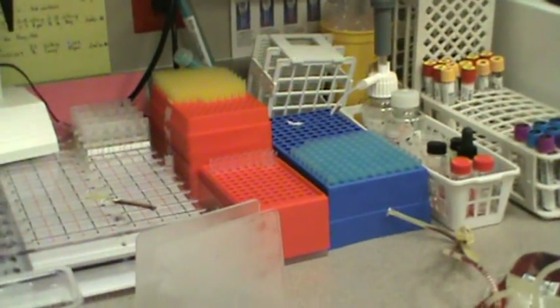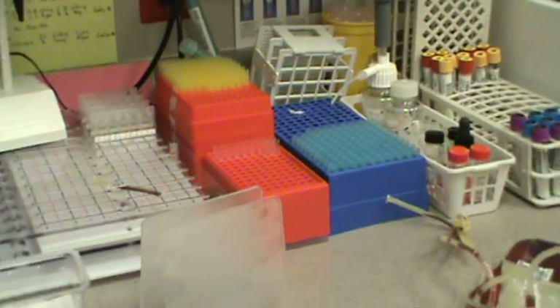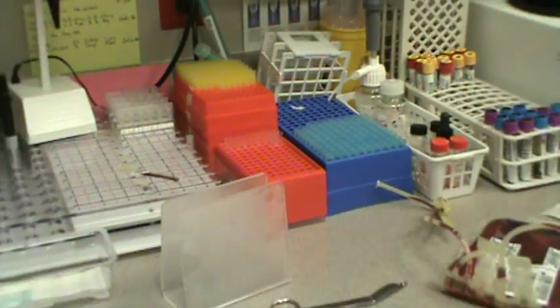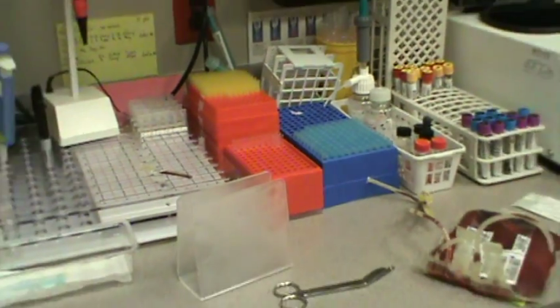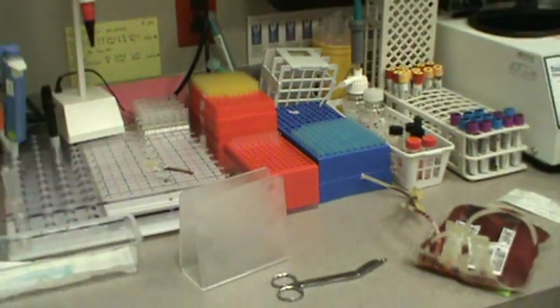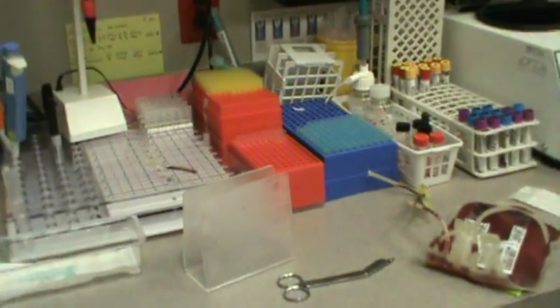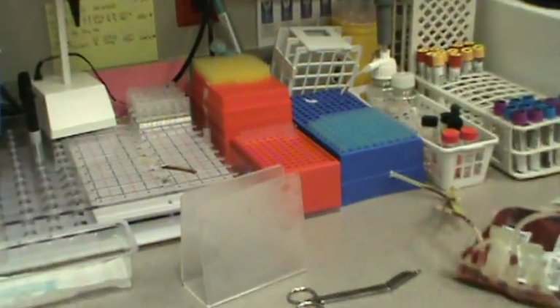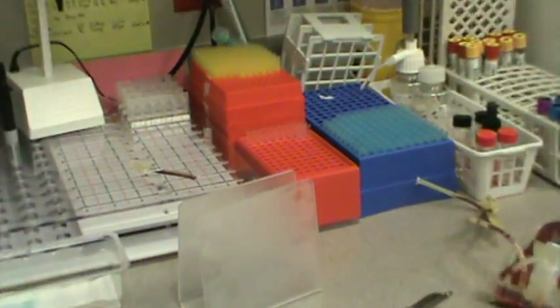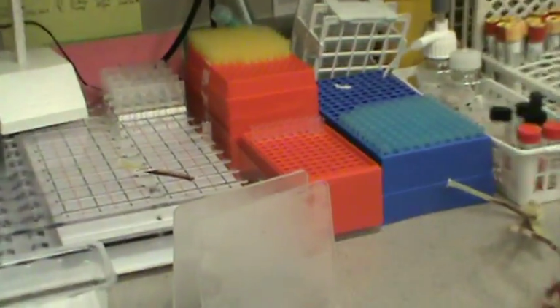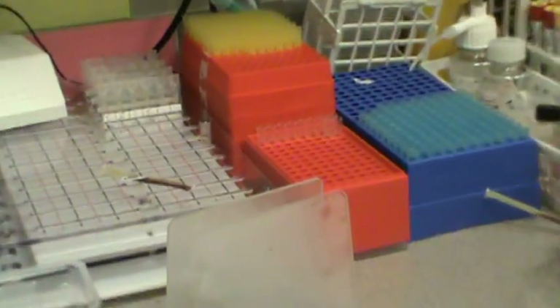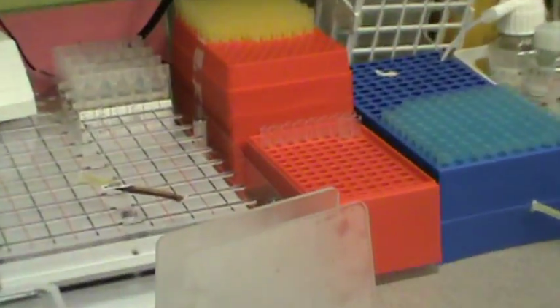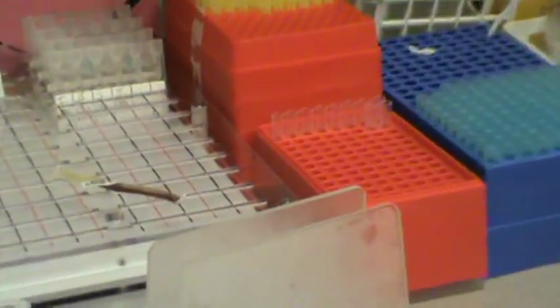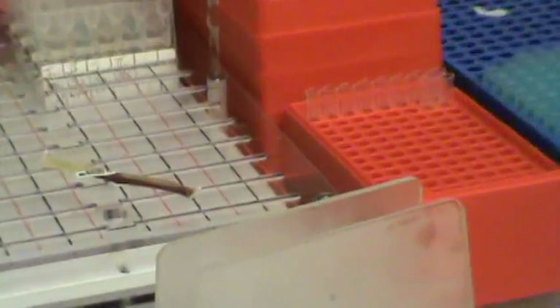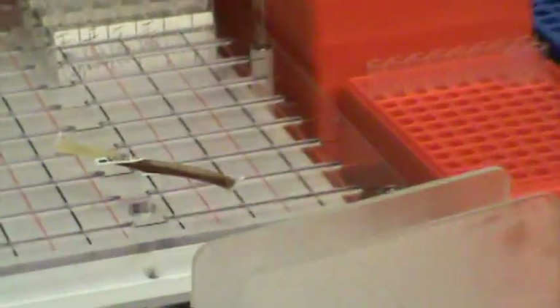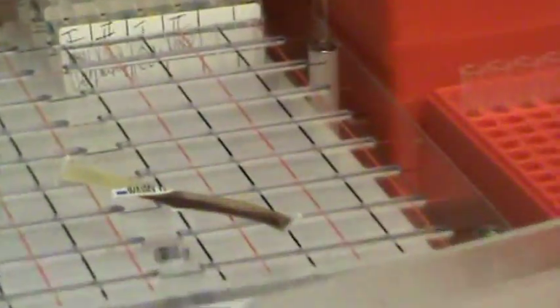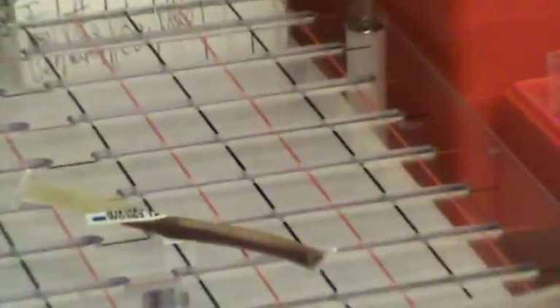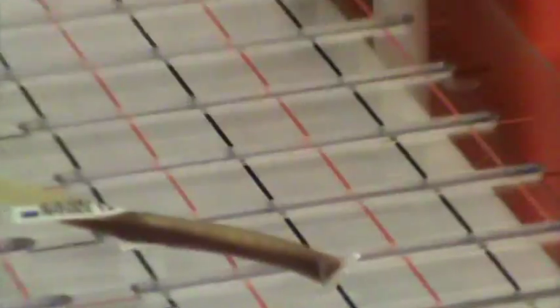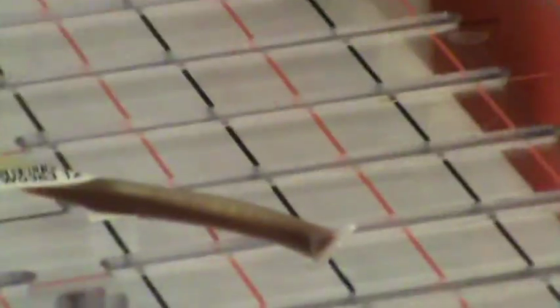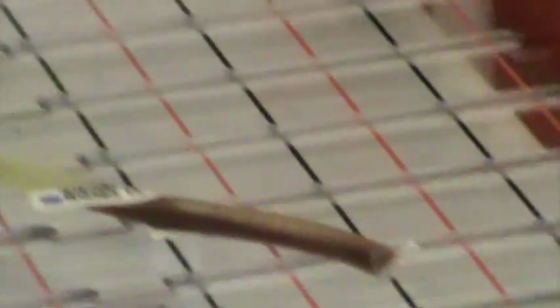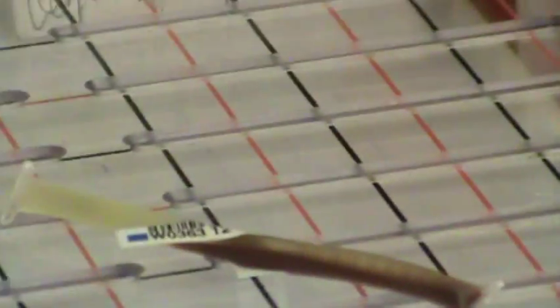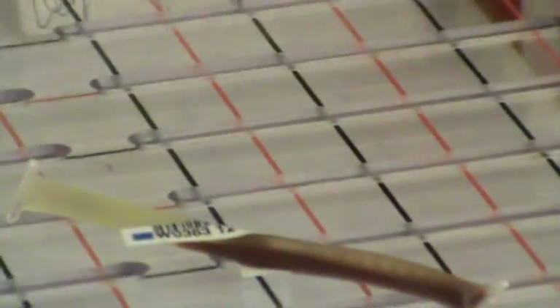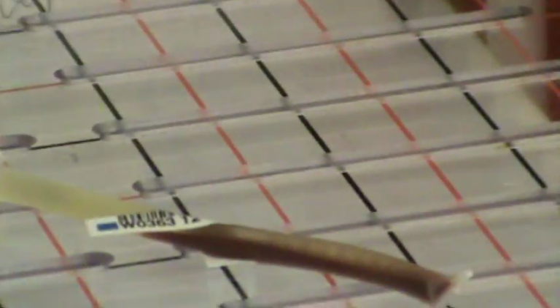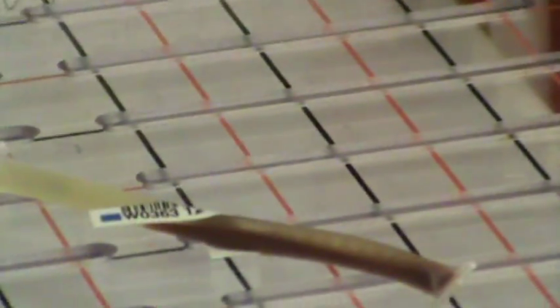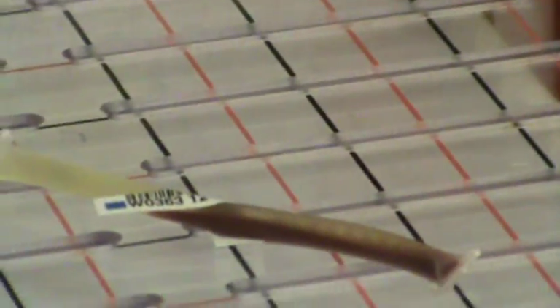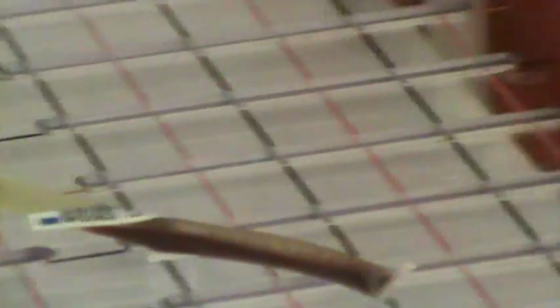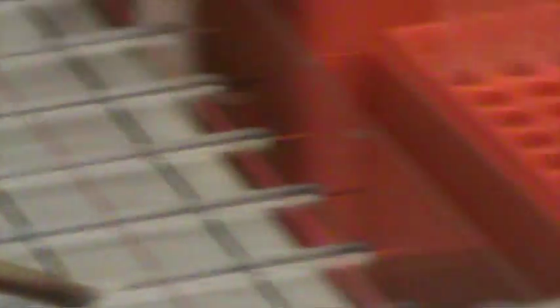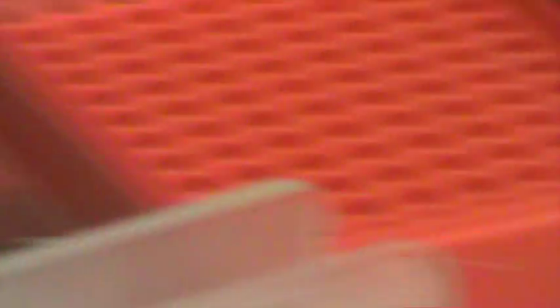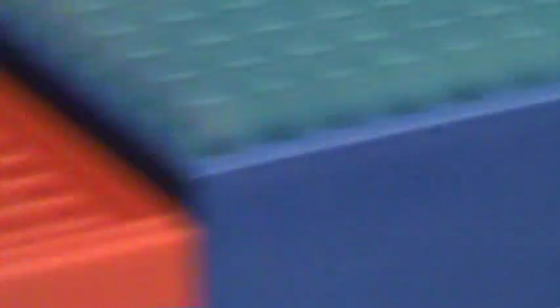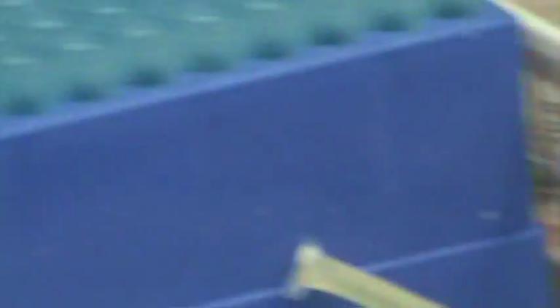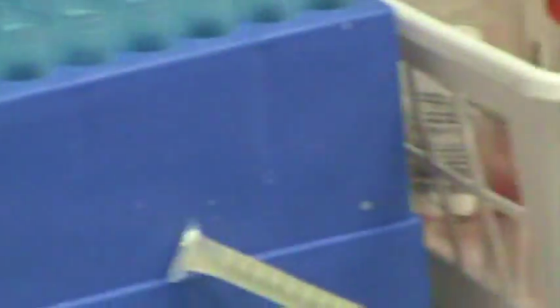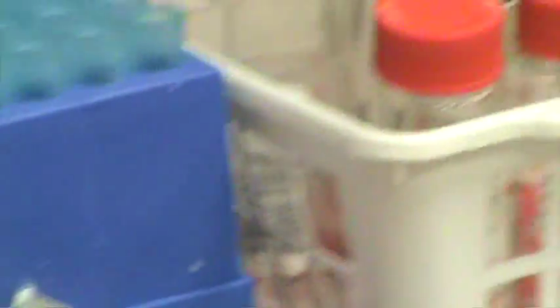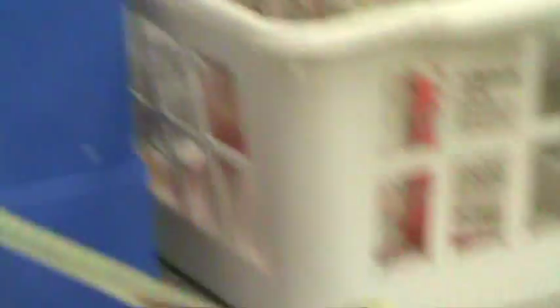As soon as we get here and we get that pink top sample, we'll get the cross-match going.